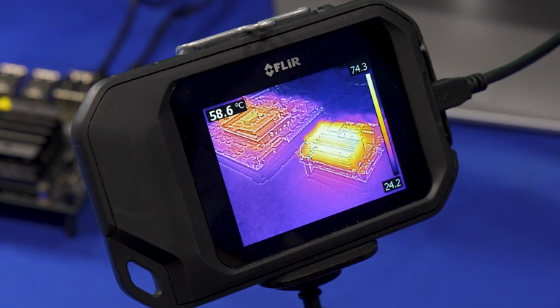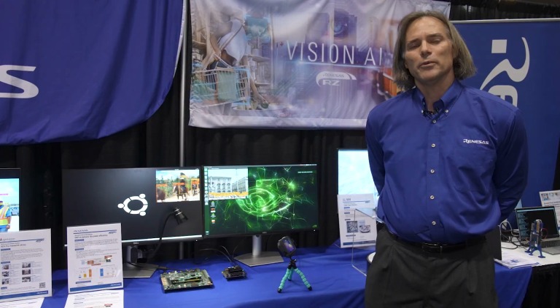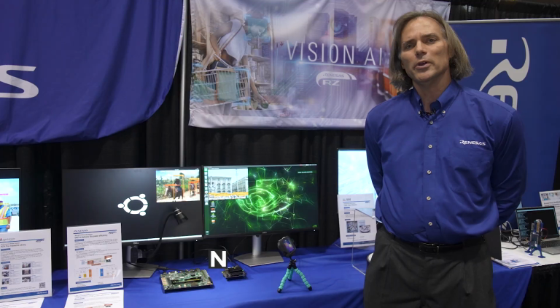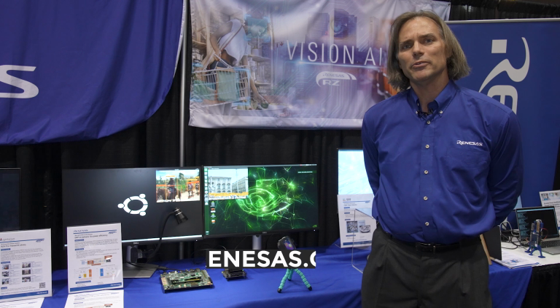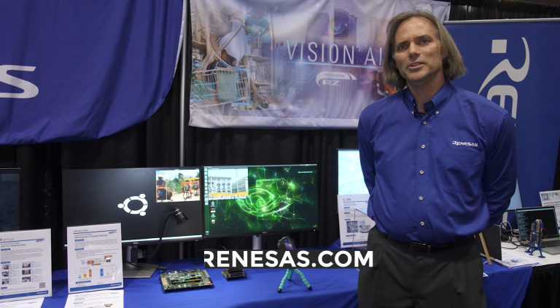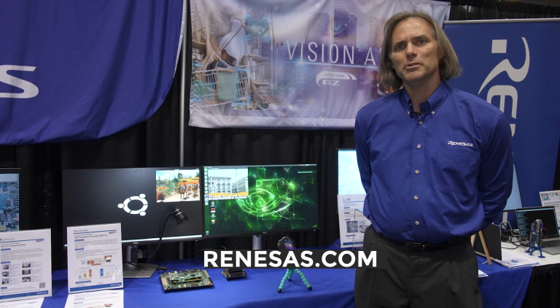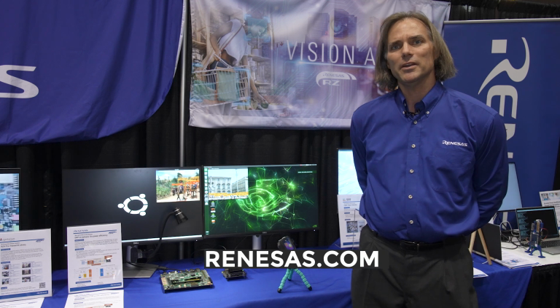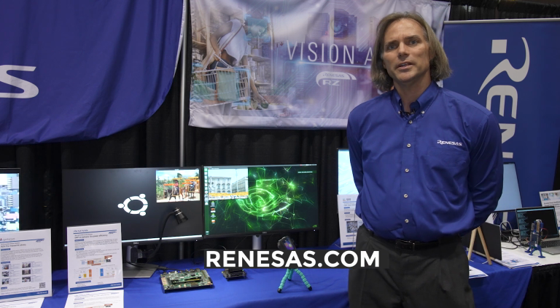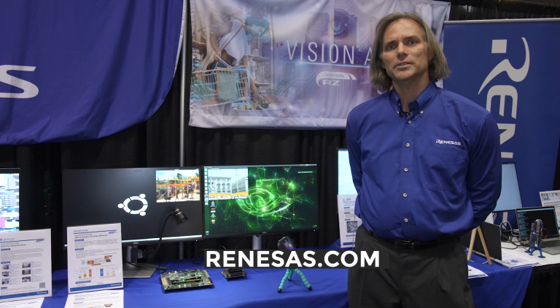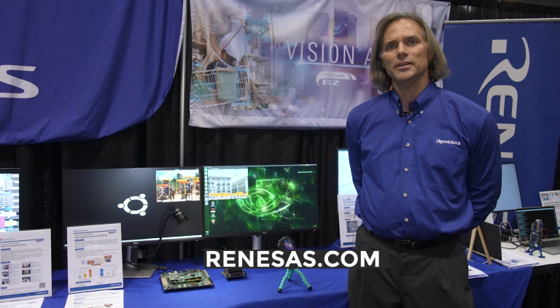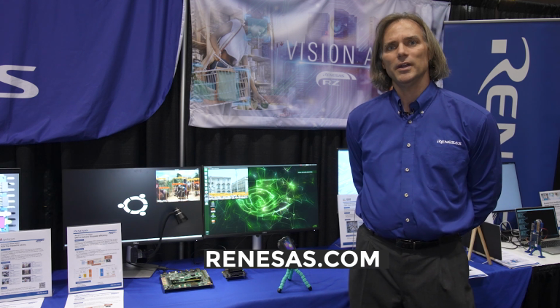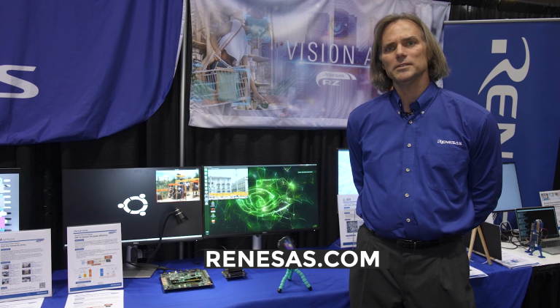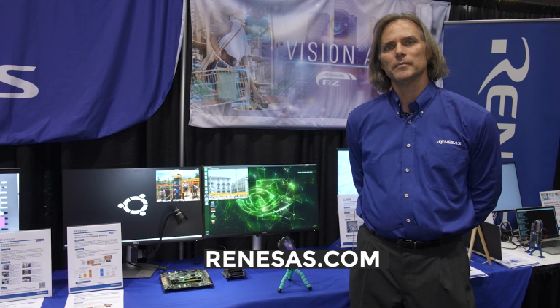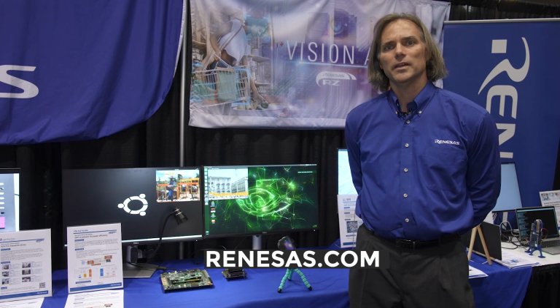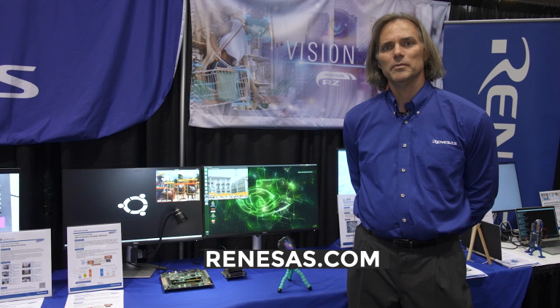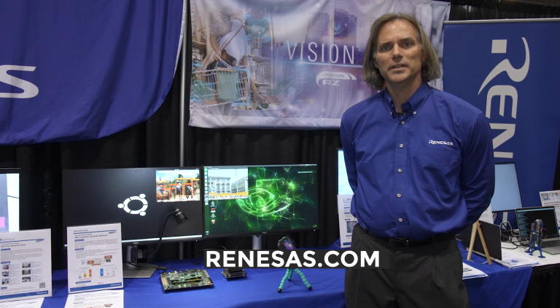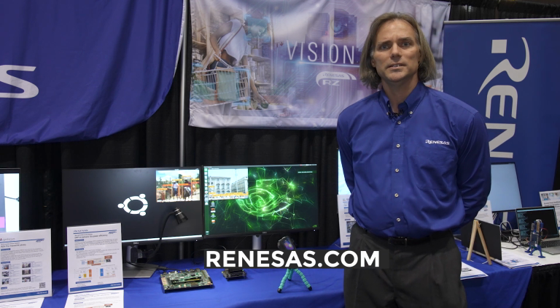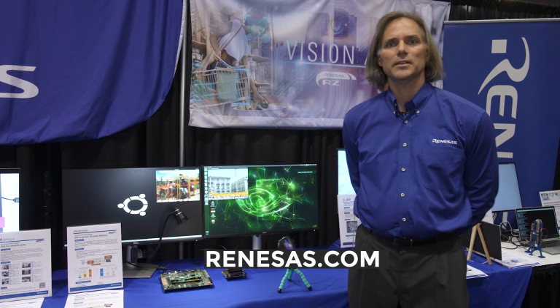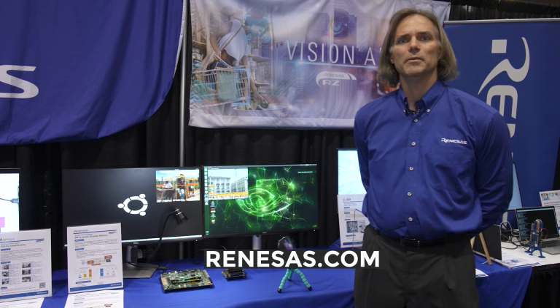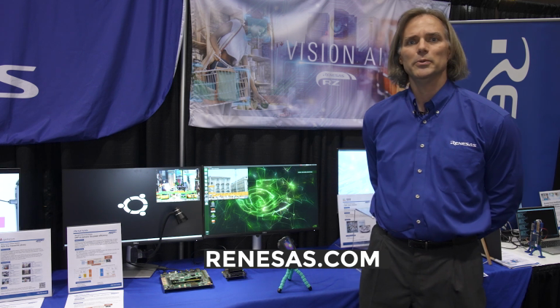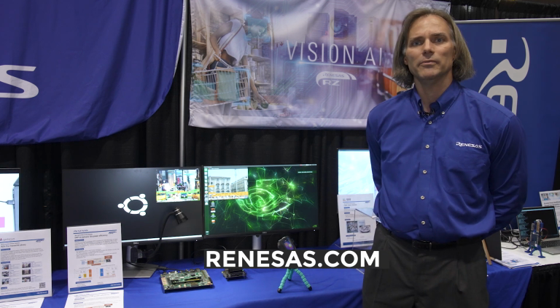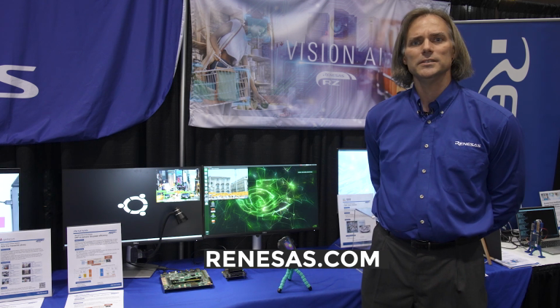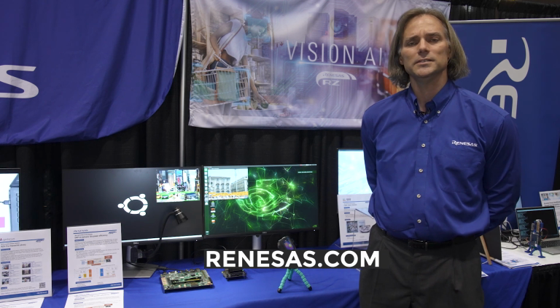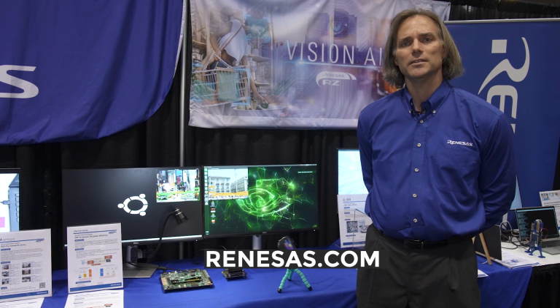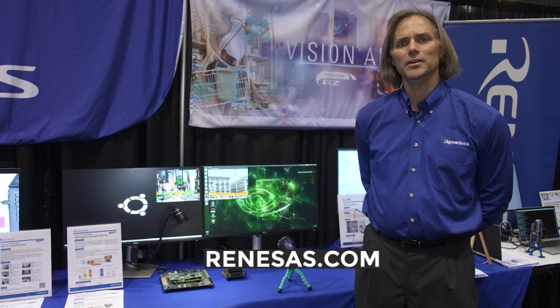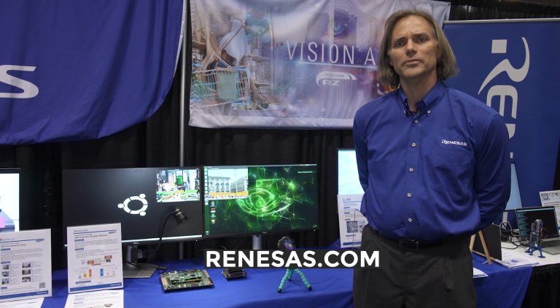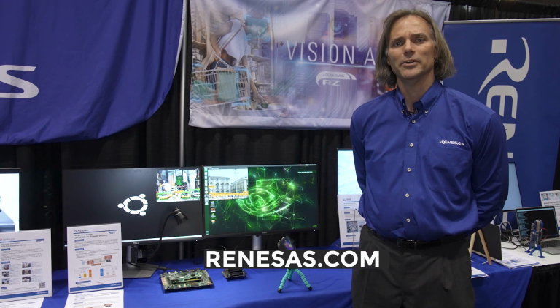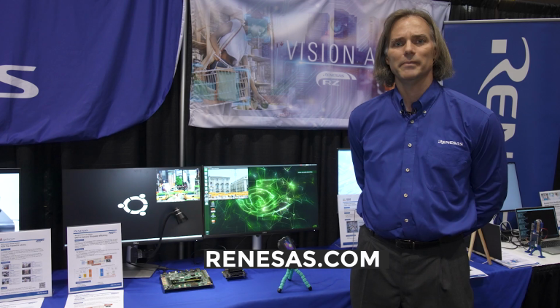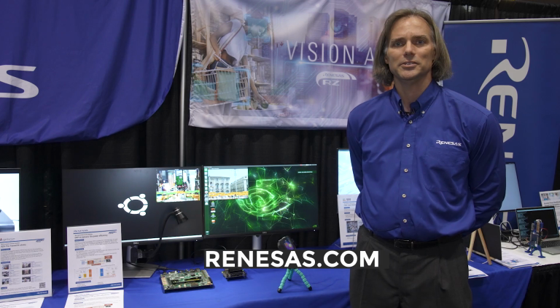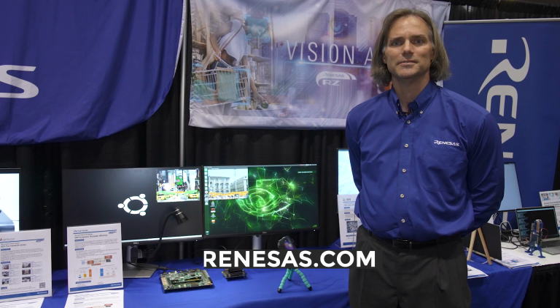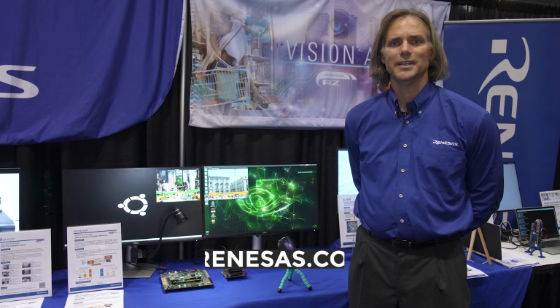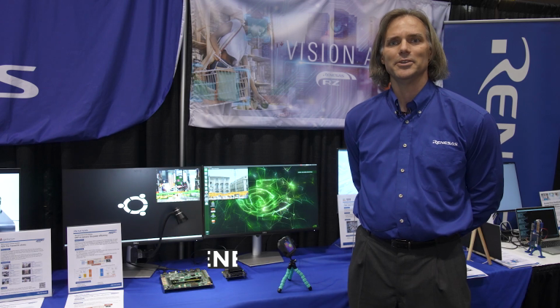For more information about our next line of products, please come to Renesas.com for more information. Thank you.